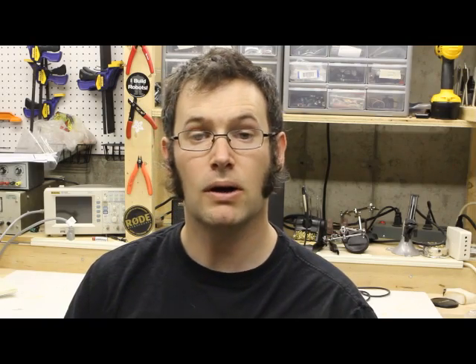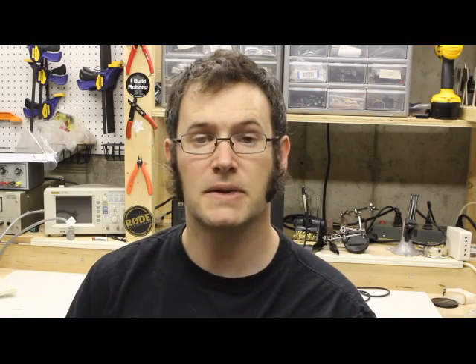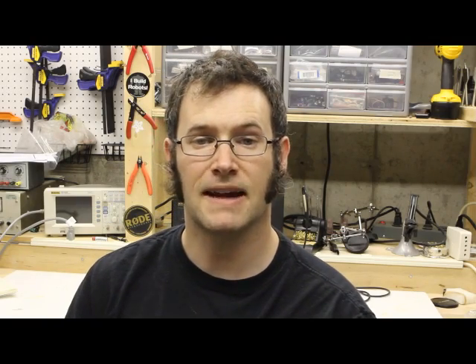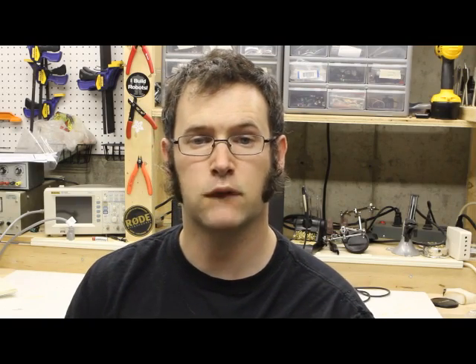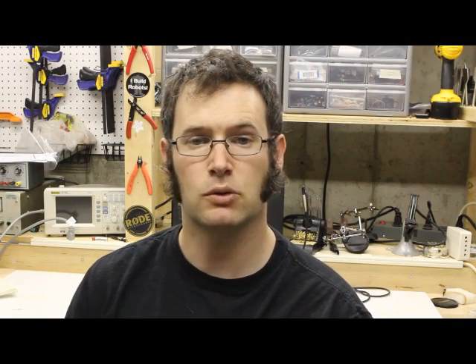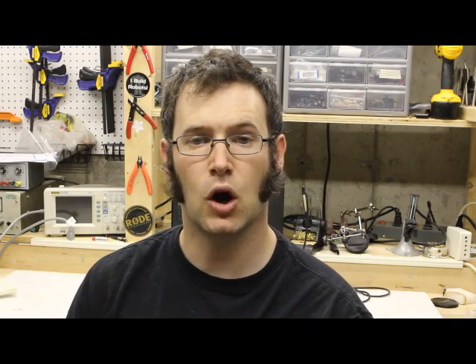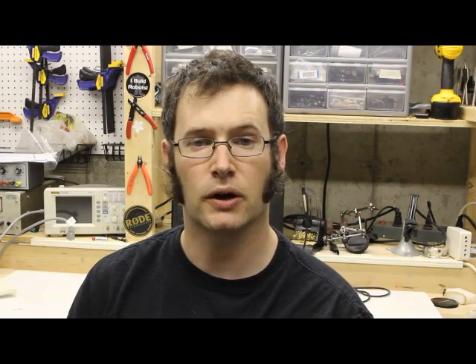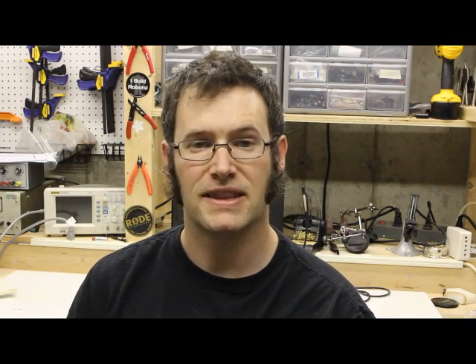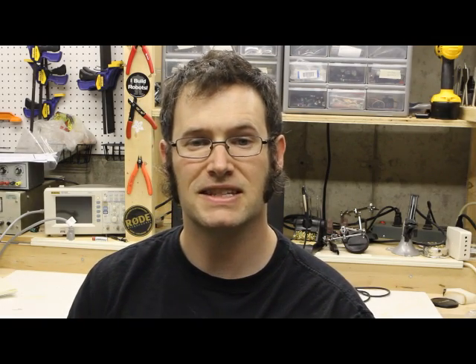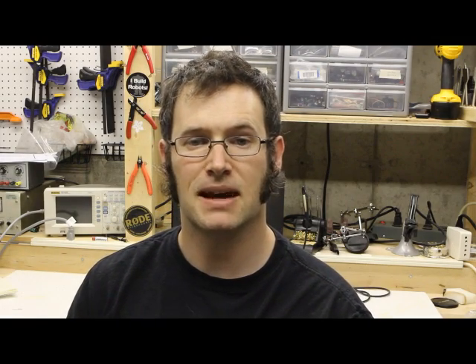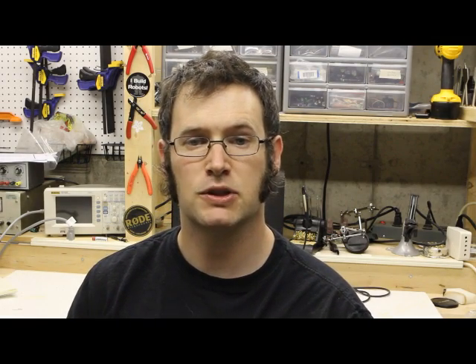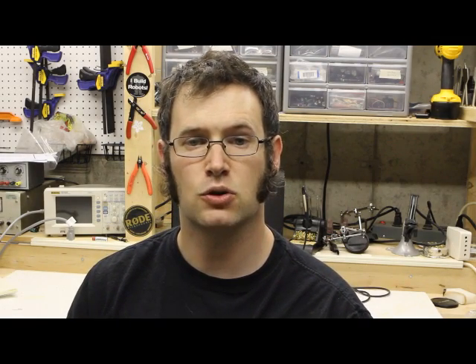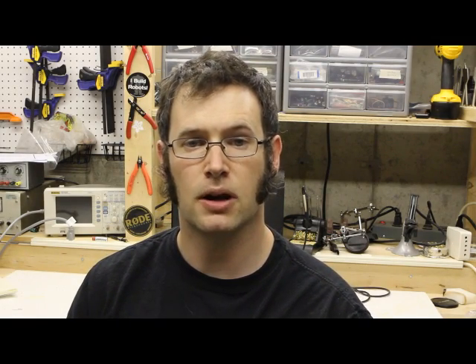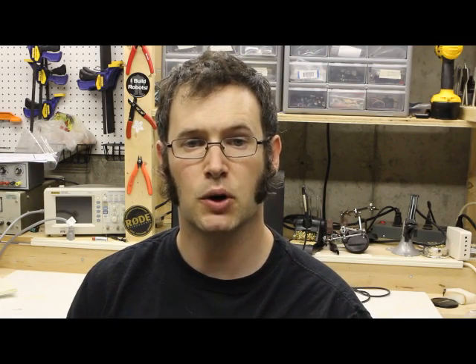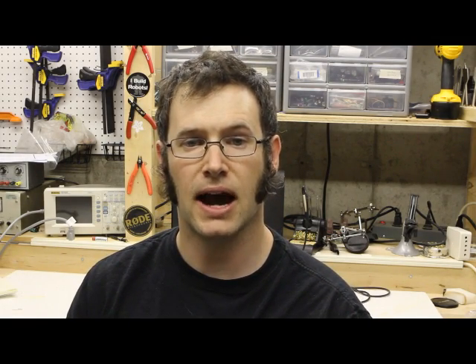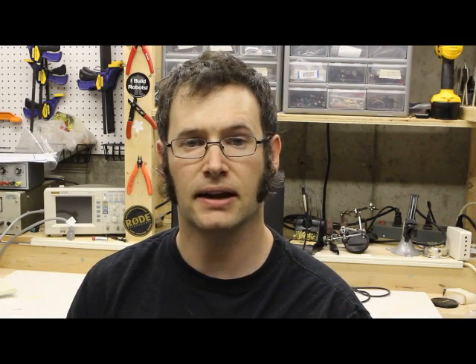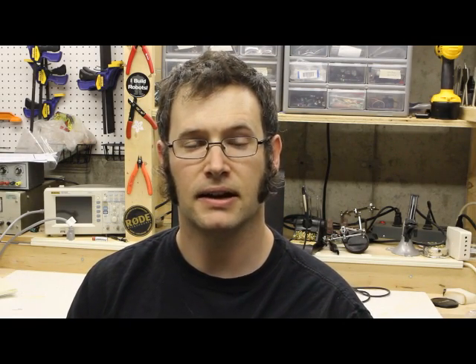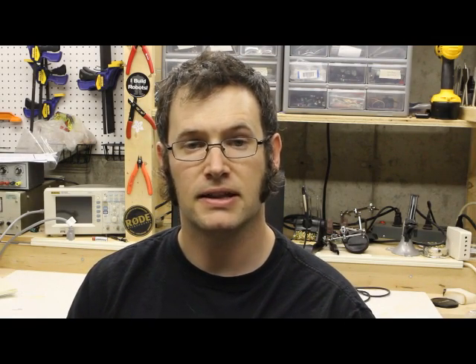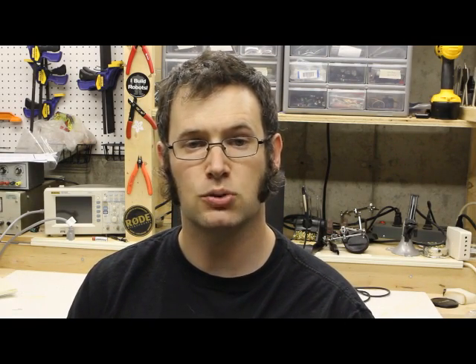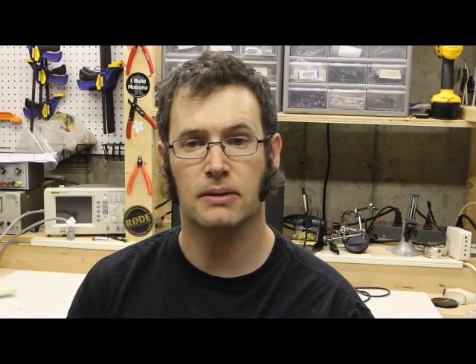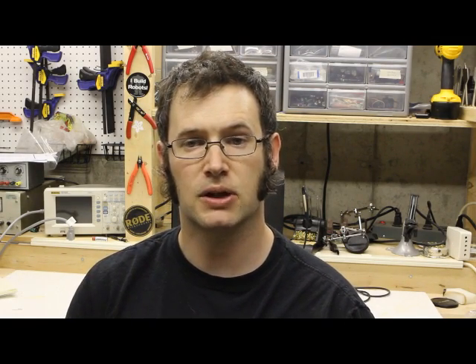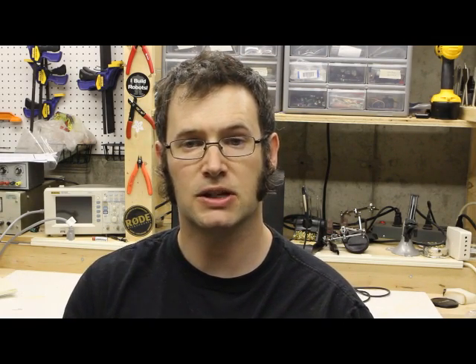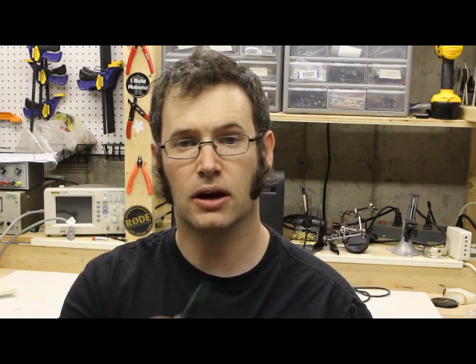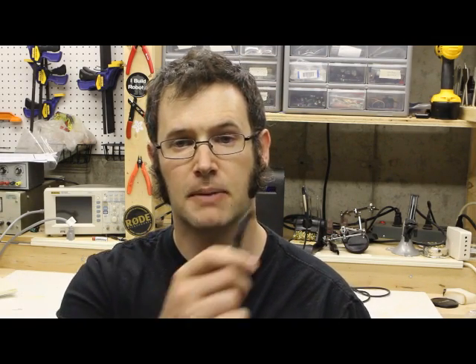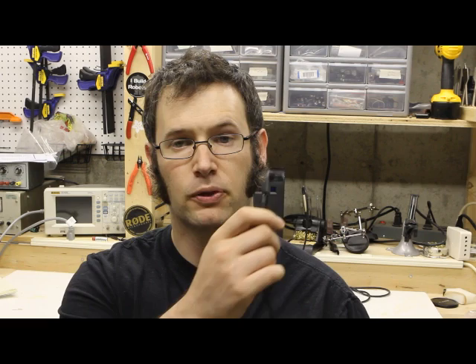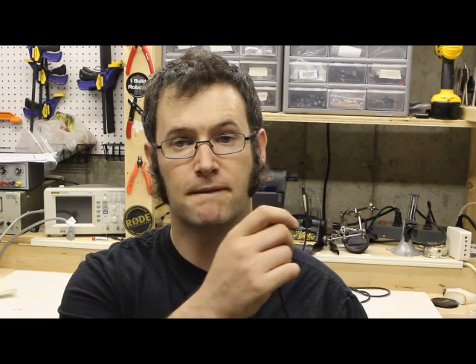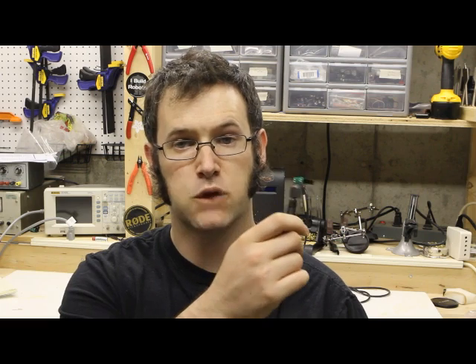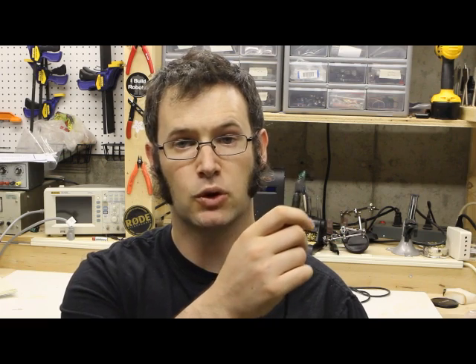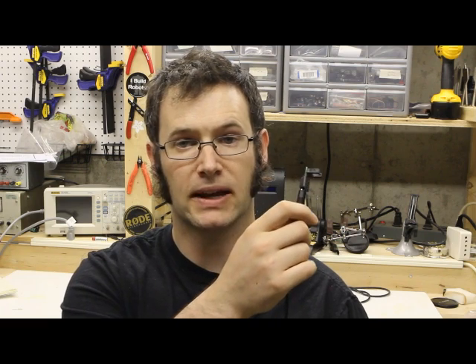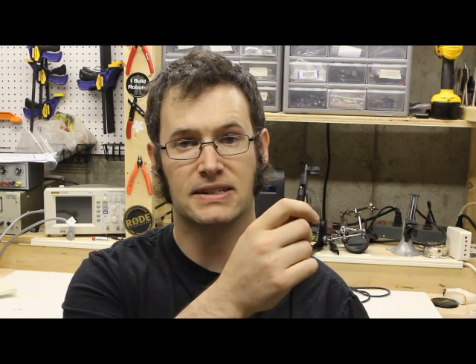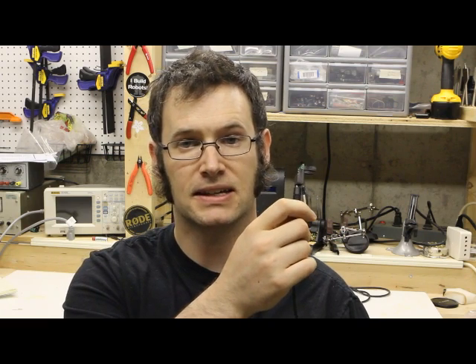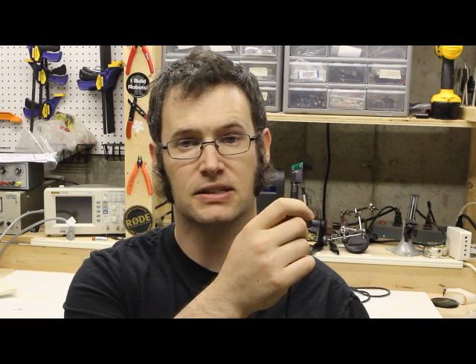Welcome to Tech Photo Blog. This is episode number nine. This week I'm going to be talking about the PhotoGate sensor.